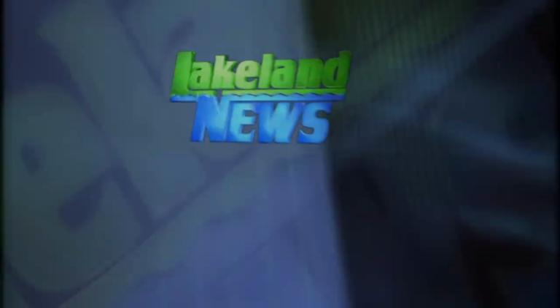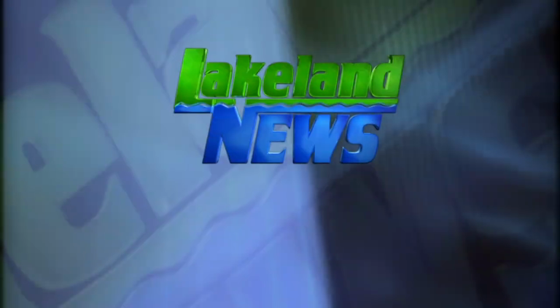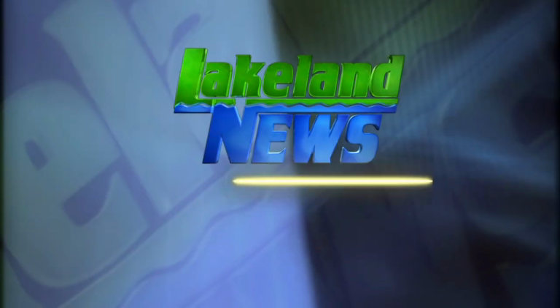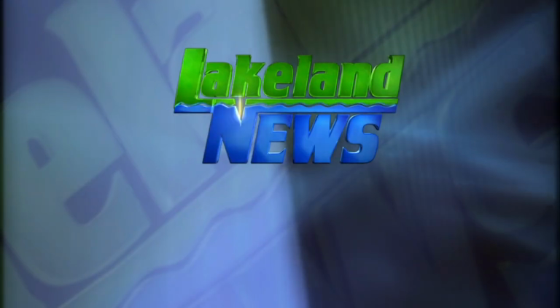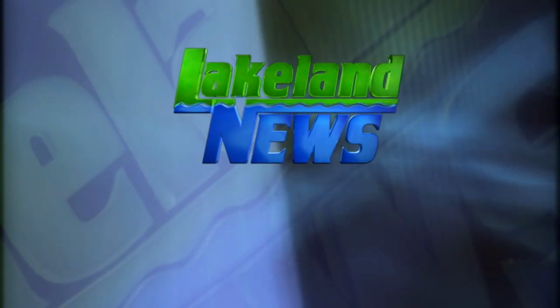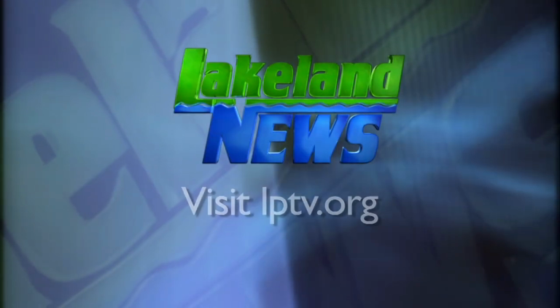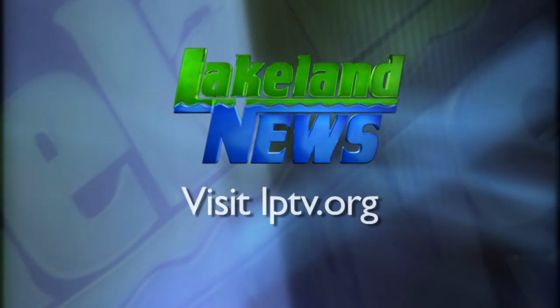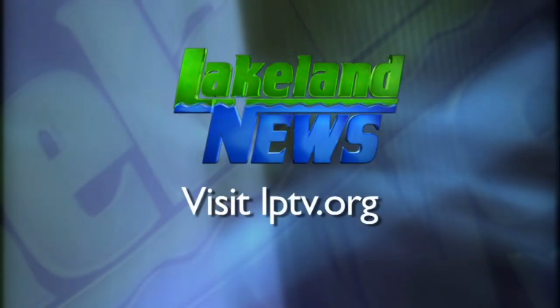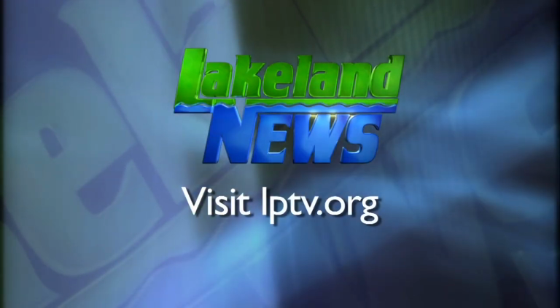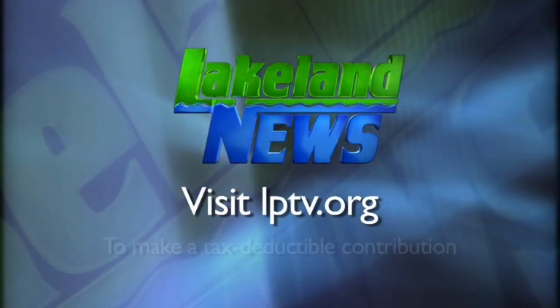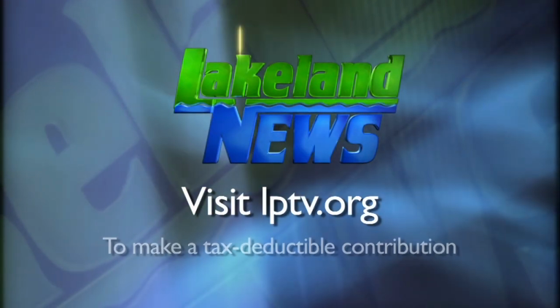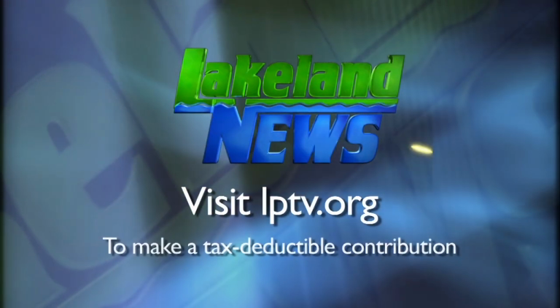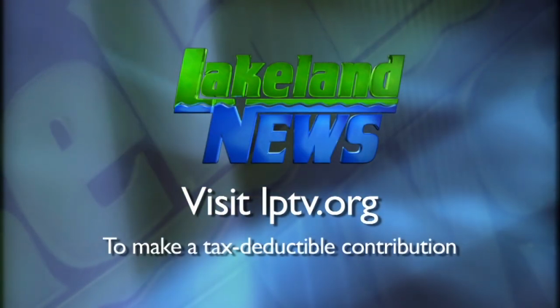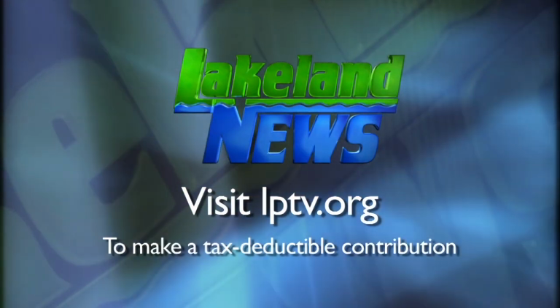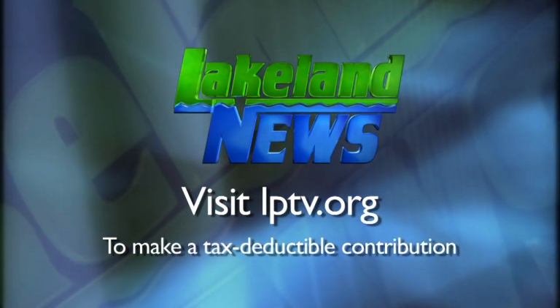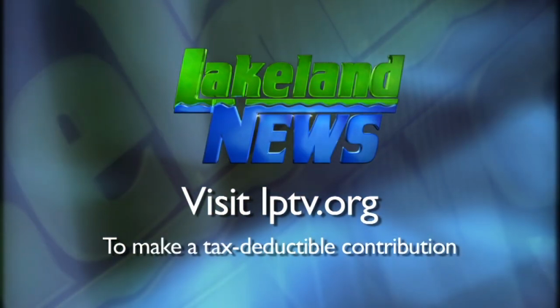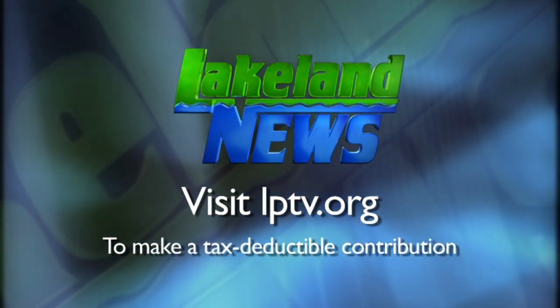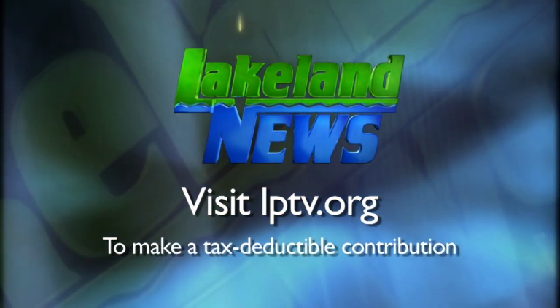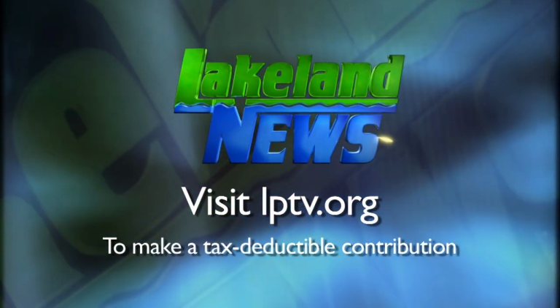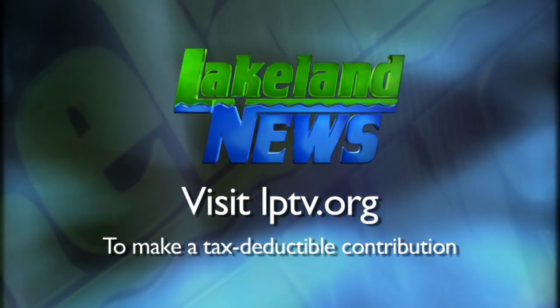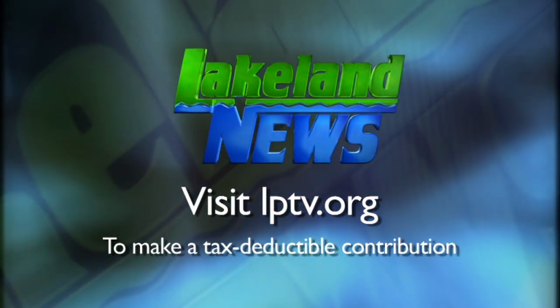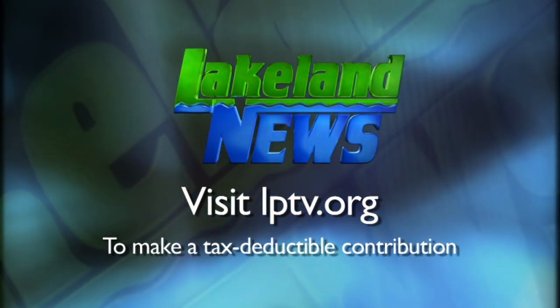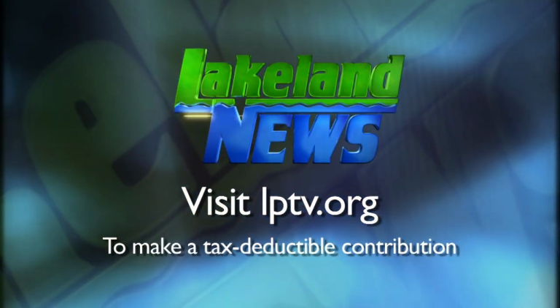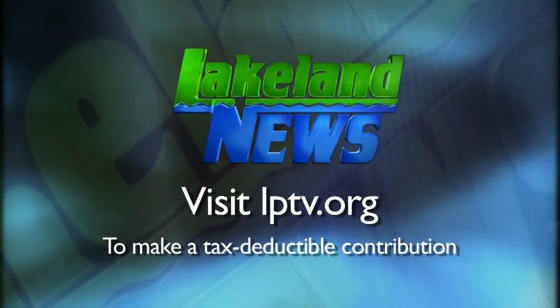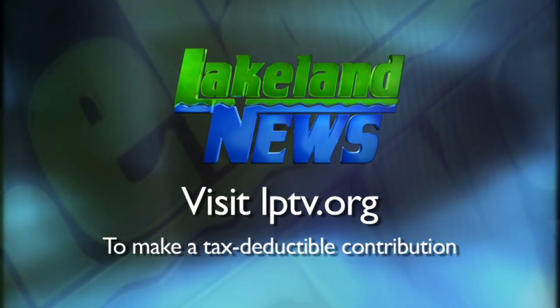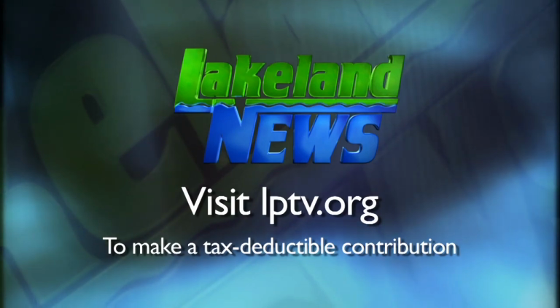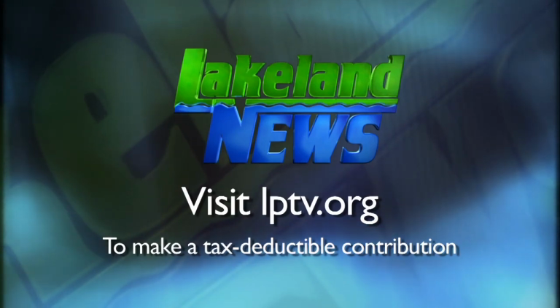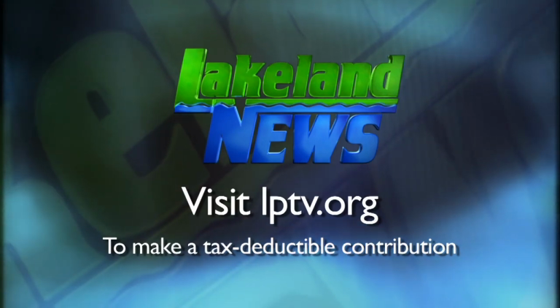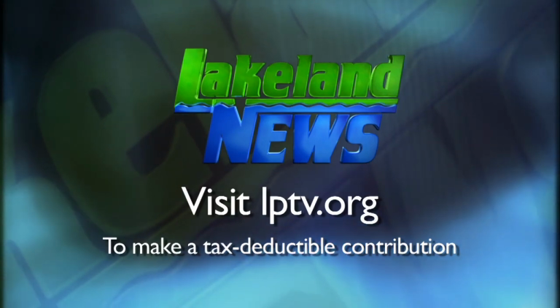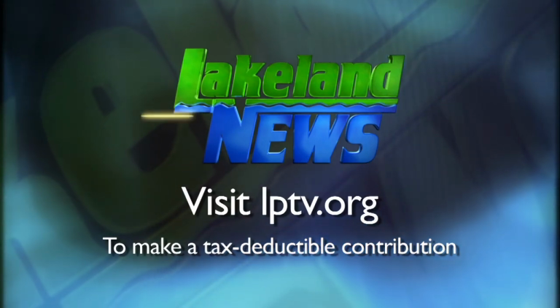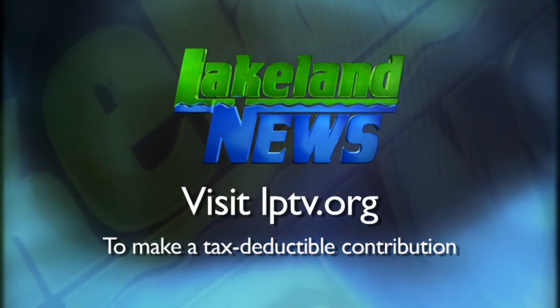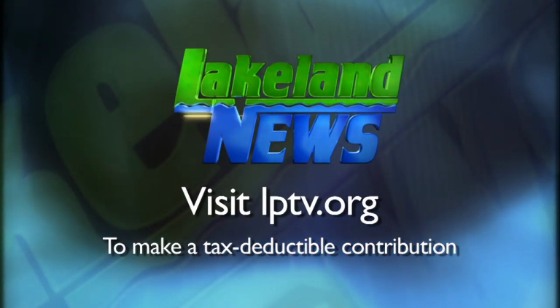If you've enjoyed this segment of Lakeland News, please consider making a tax-deductible contribution to Lakeland Public Television.